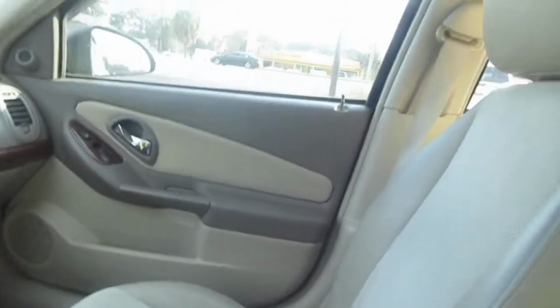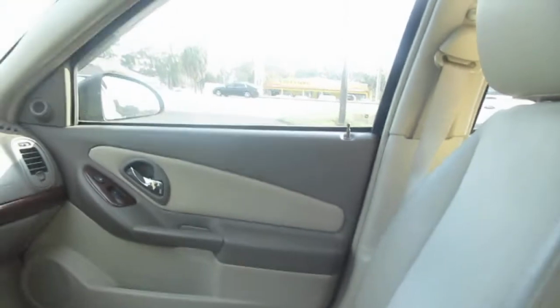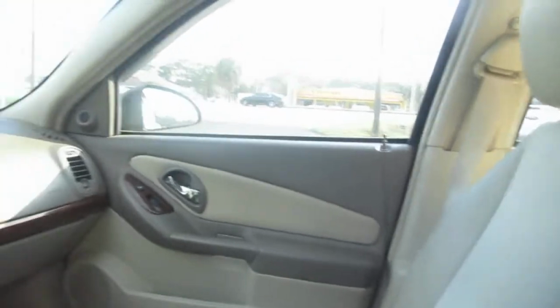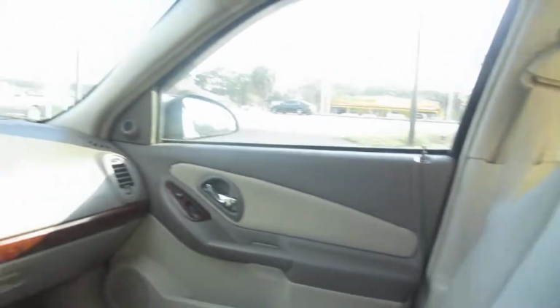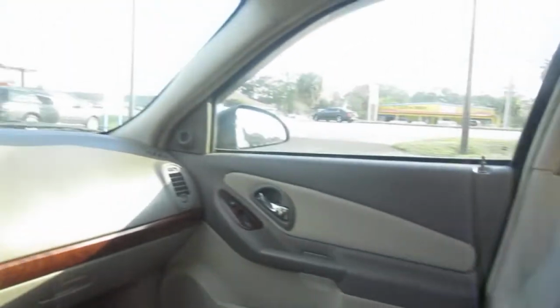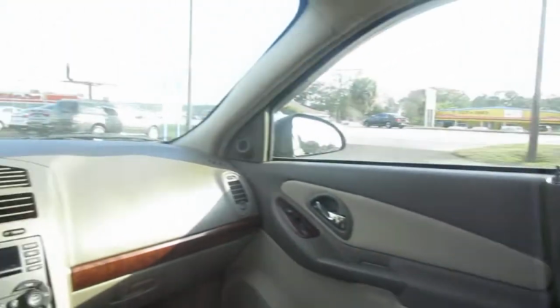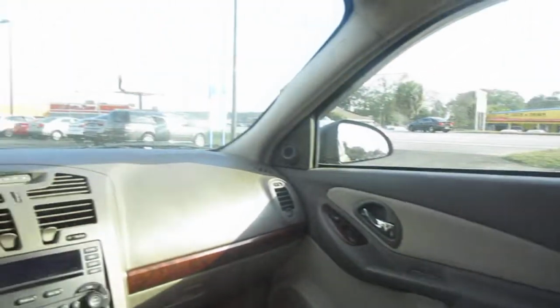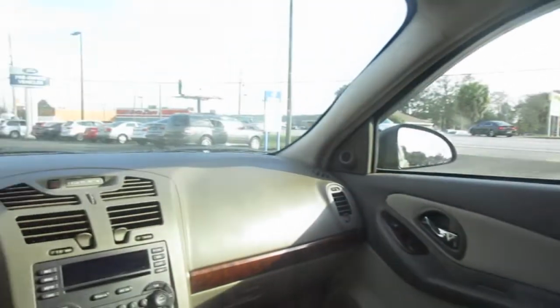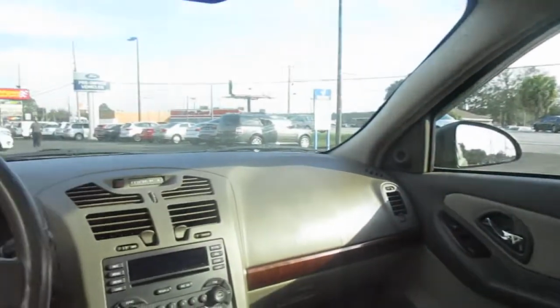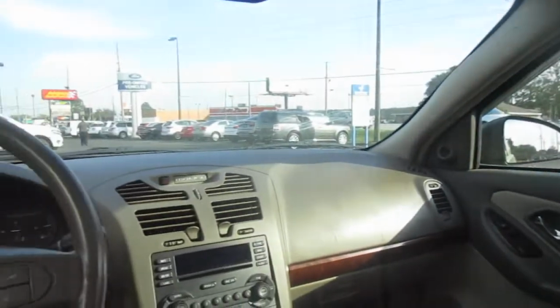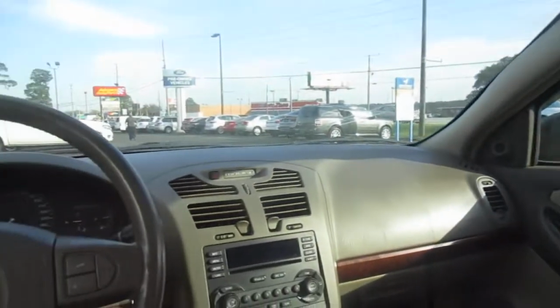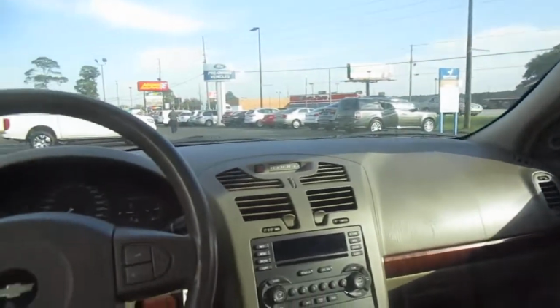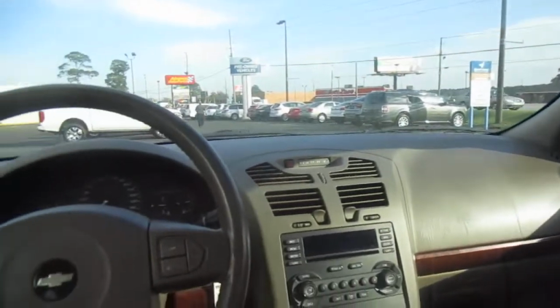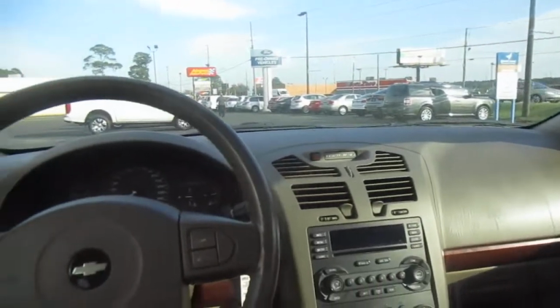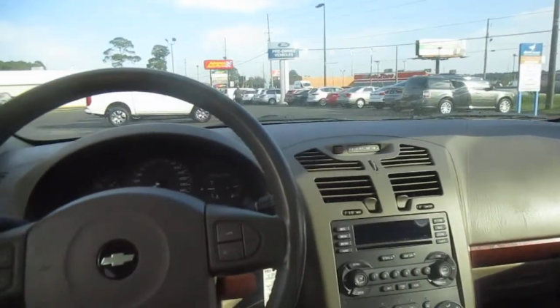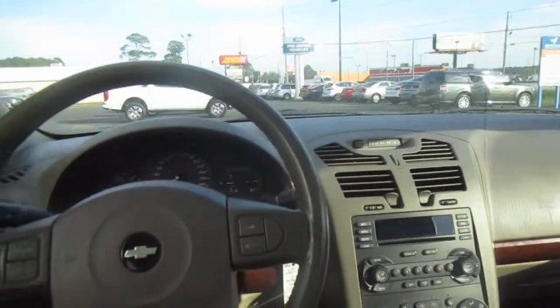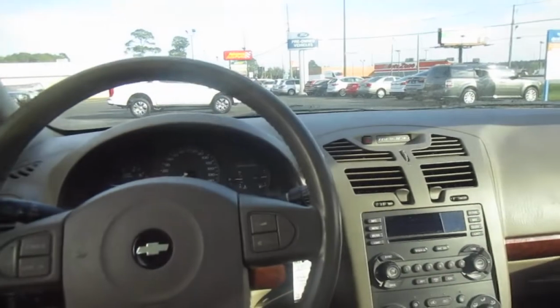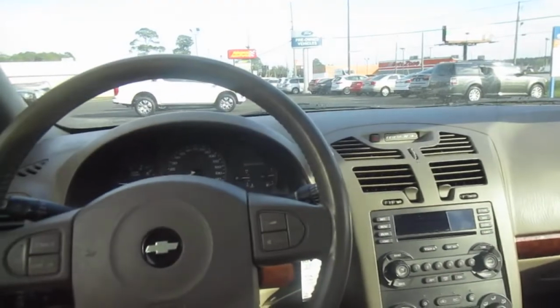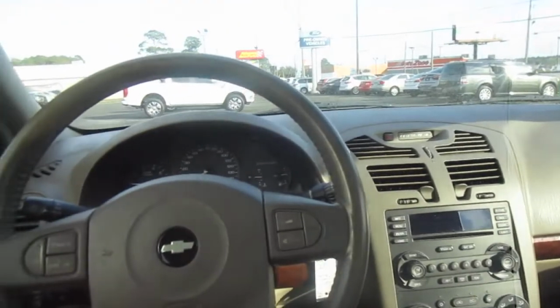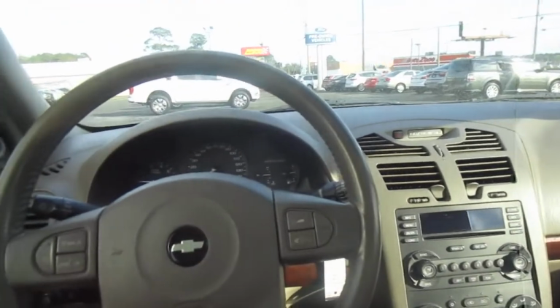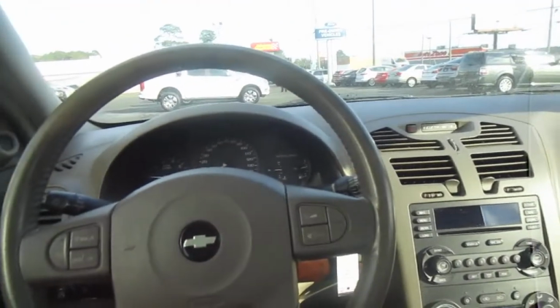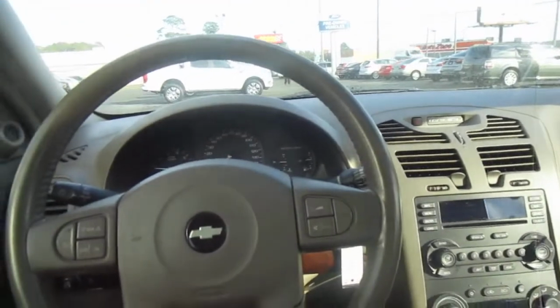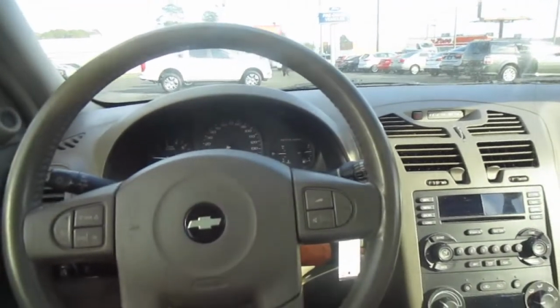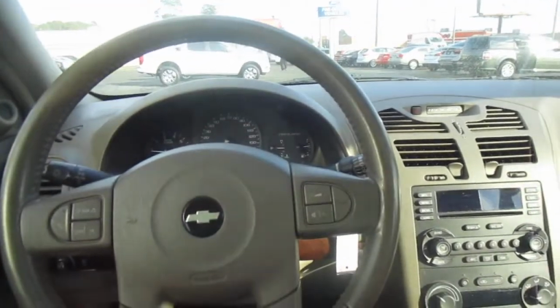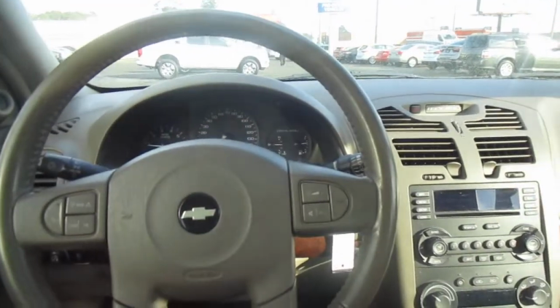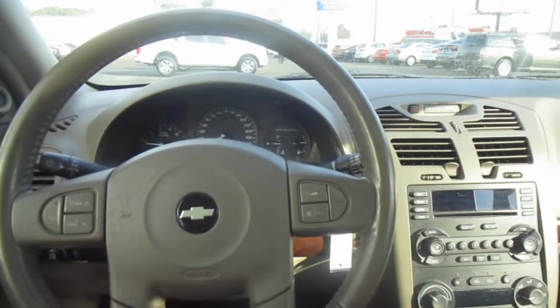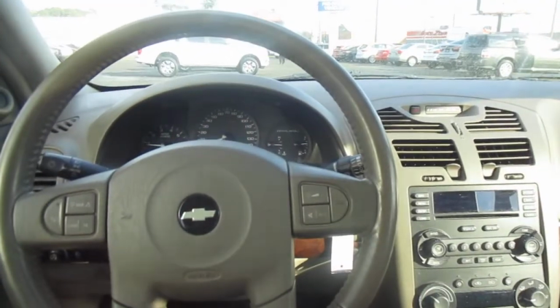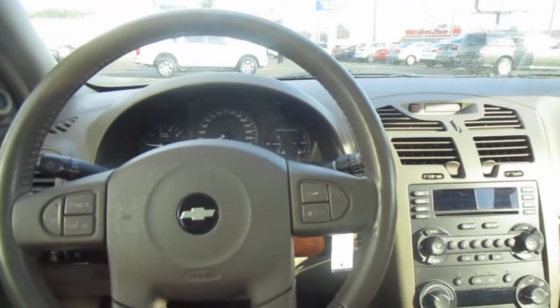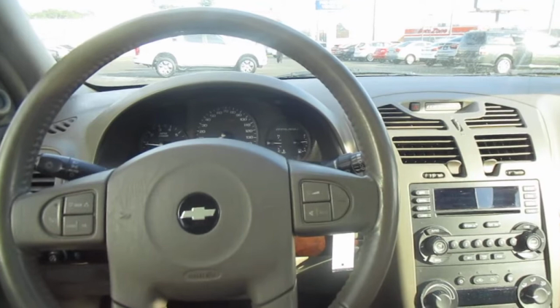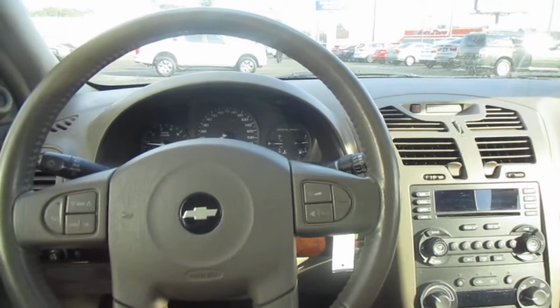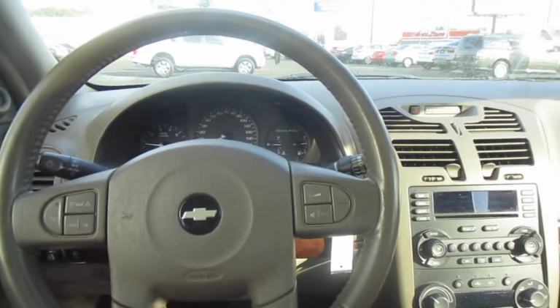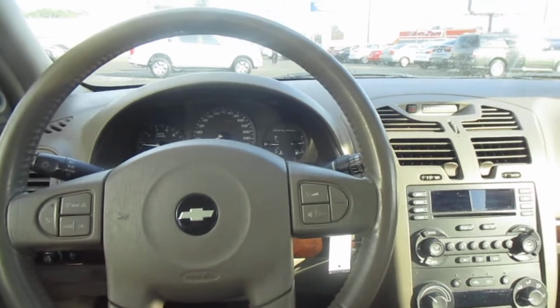If you're in the market for a pre-owned vehicle like this, come down to King's Colonial Ford and take this one for a test drive. Thank you for watching.